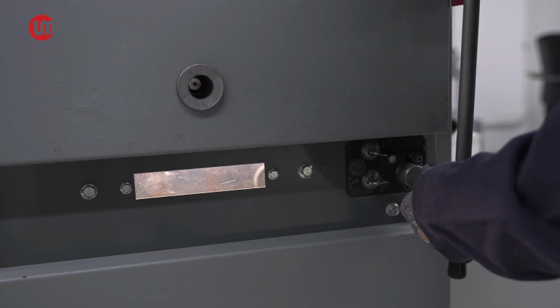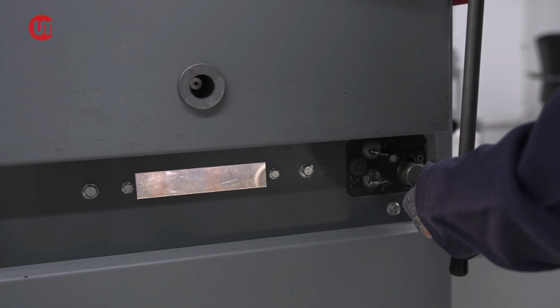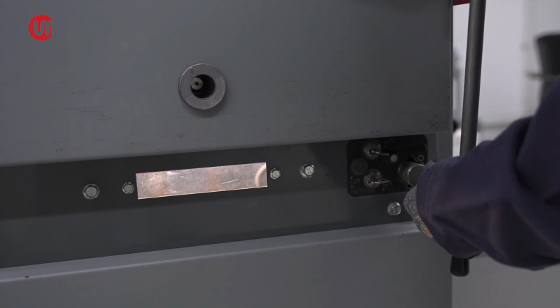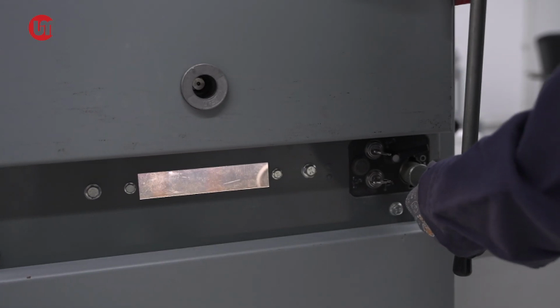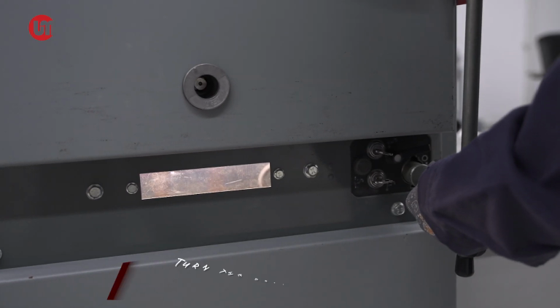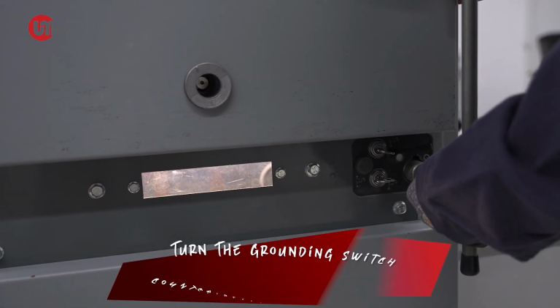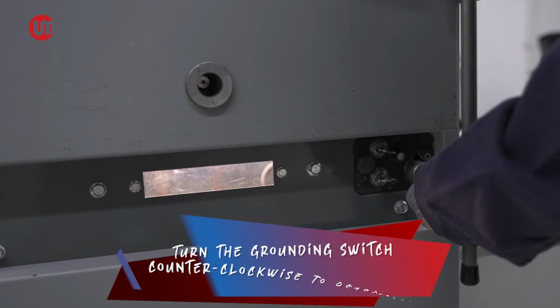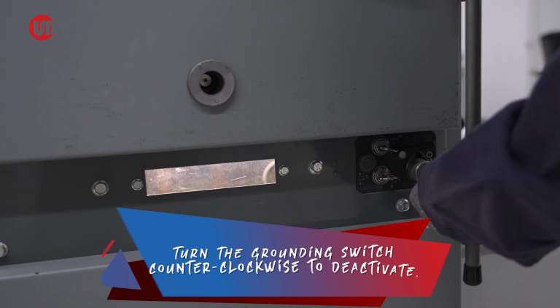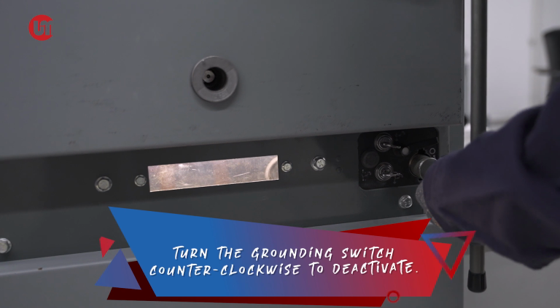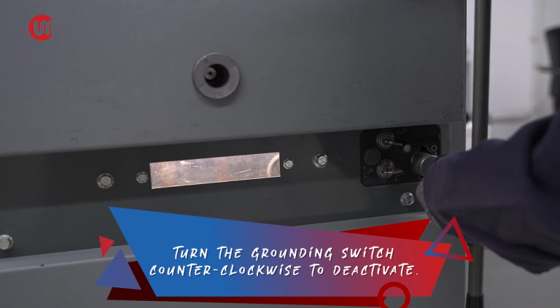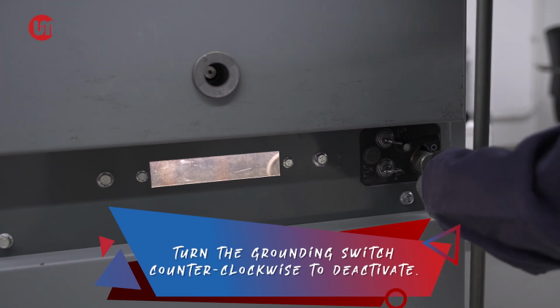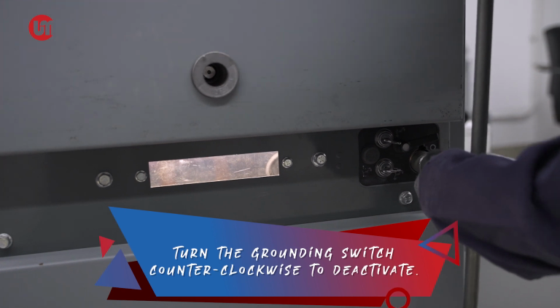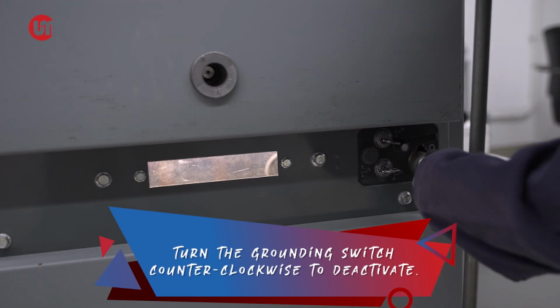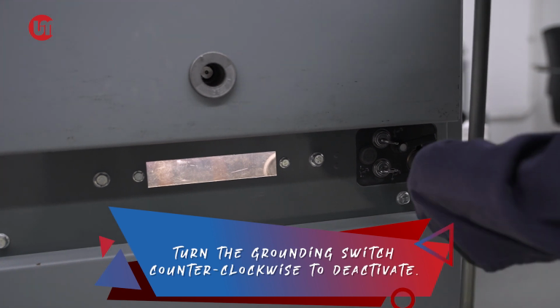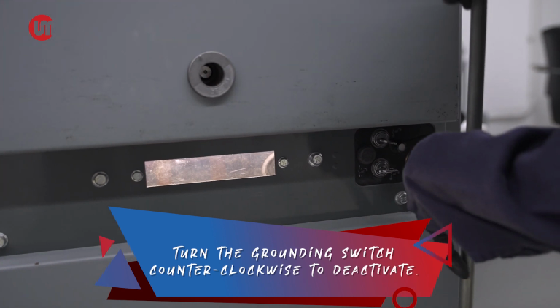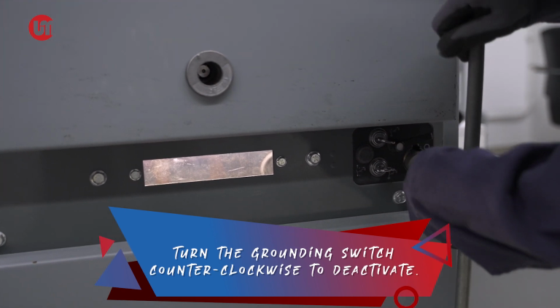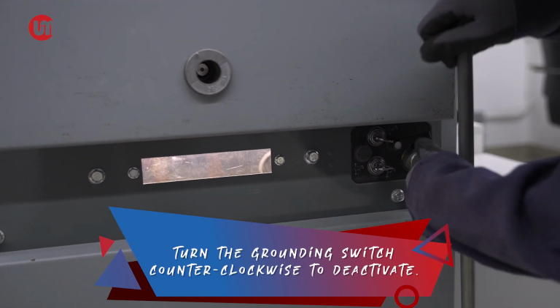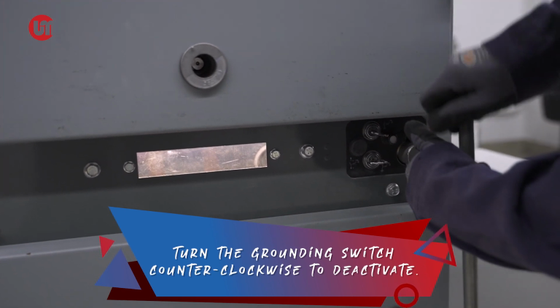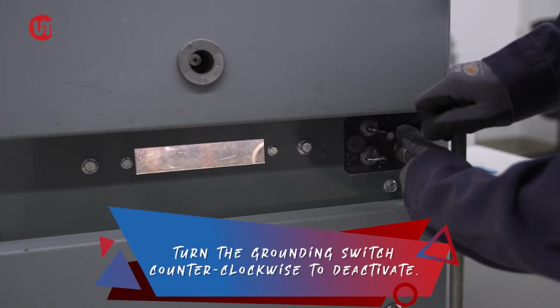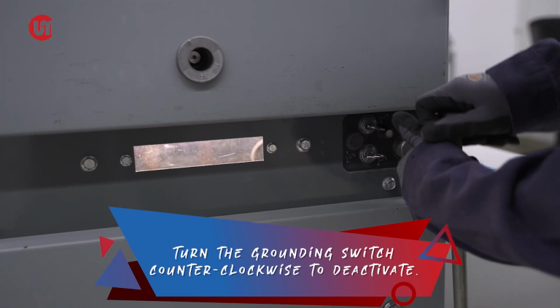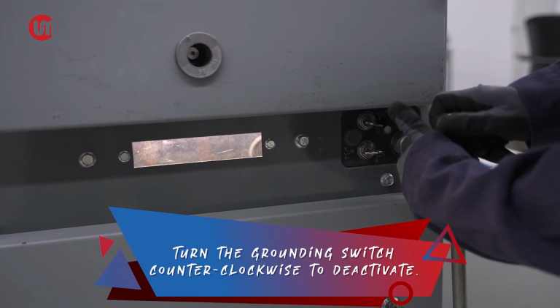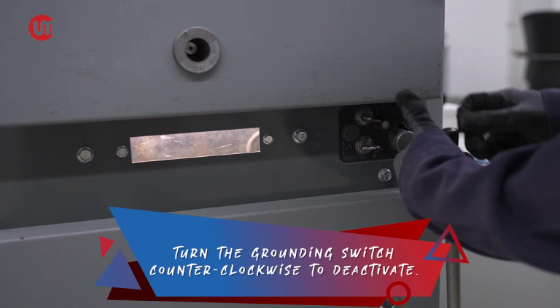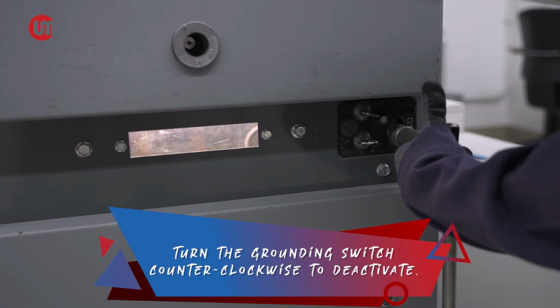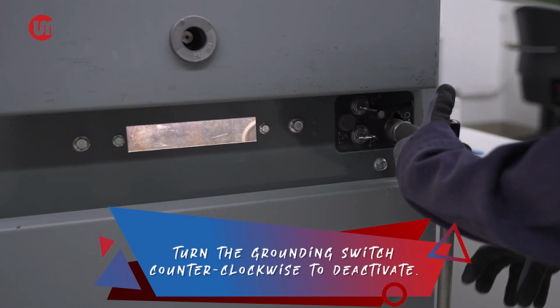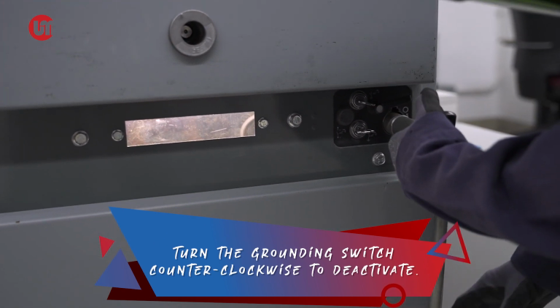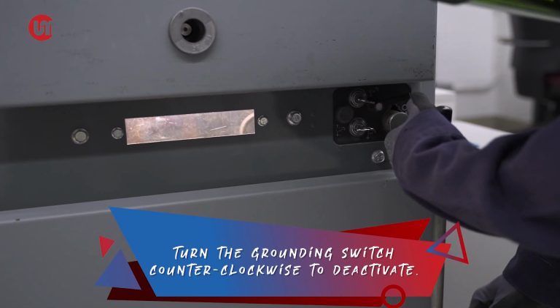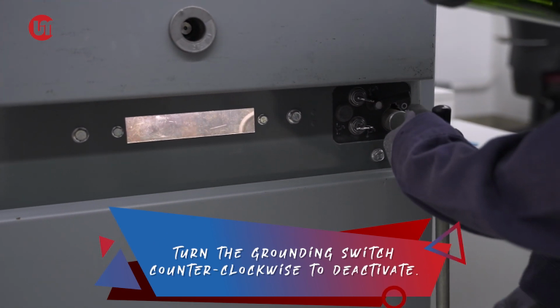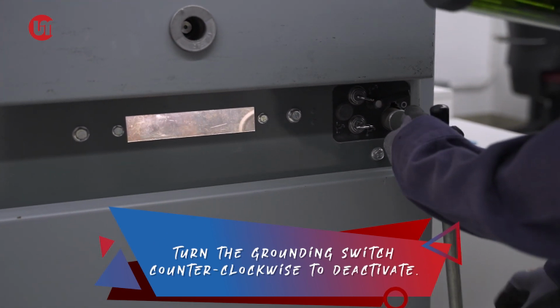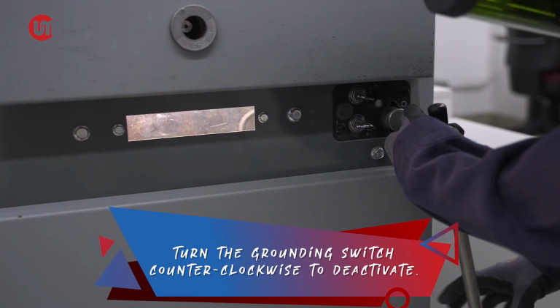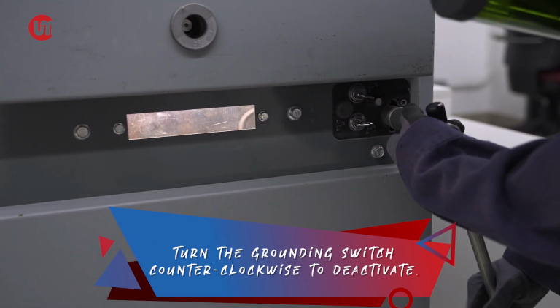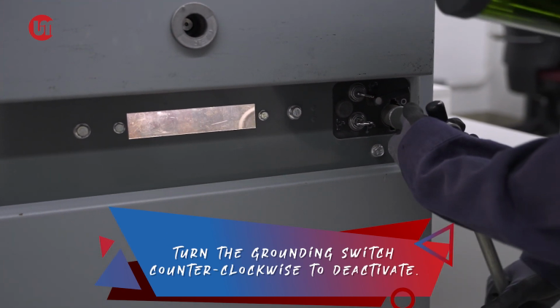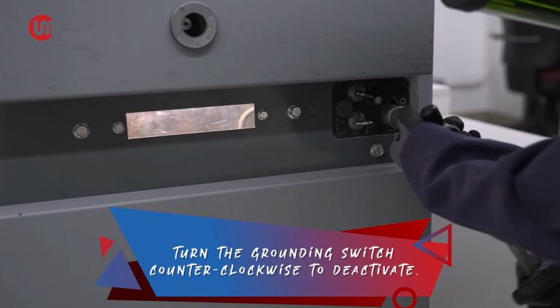Step 1. Deactivate the grounding switch by turning it counterclockwise to make it ungrounded.